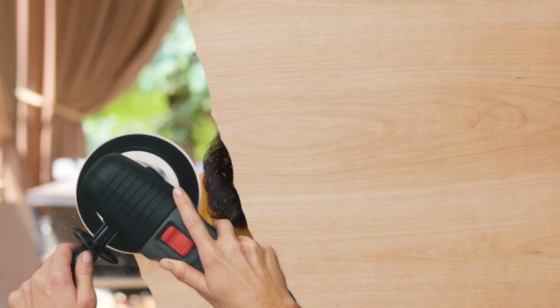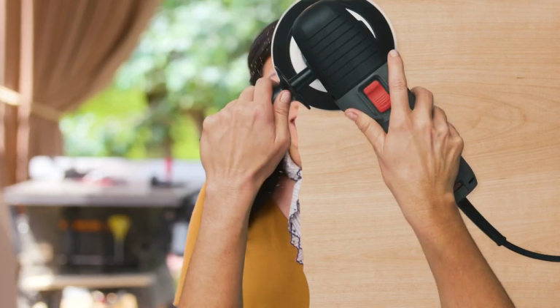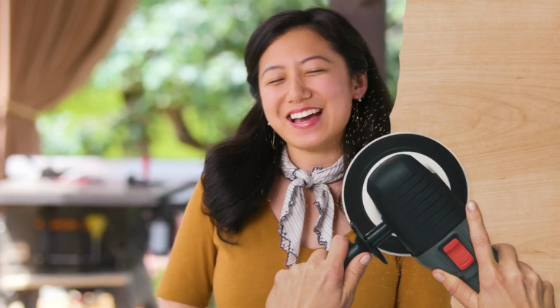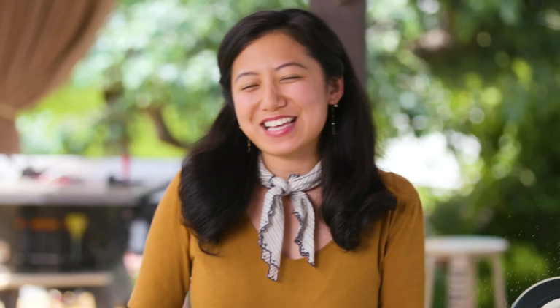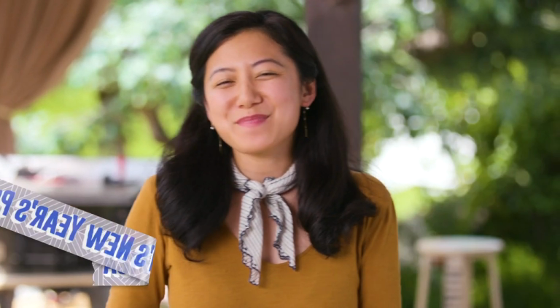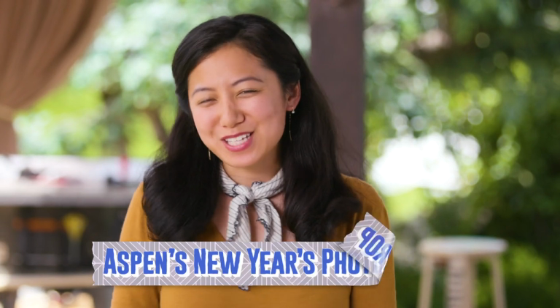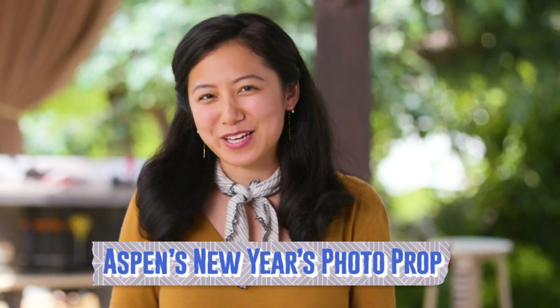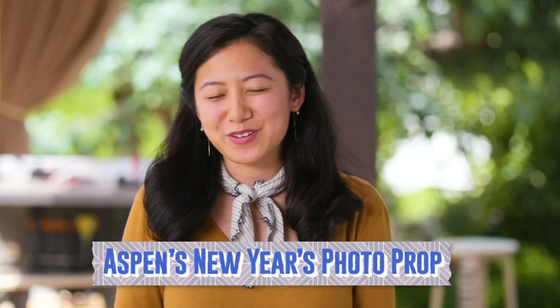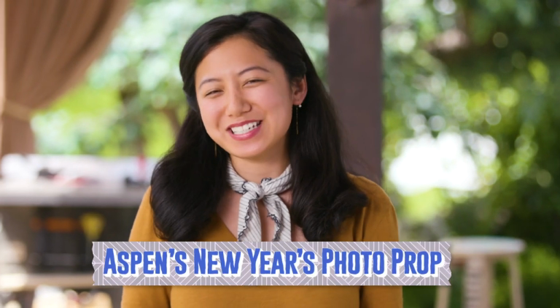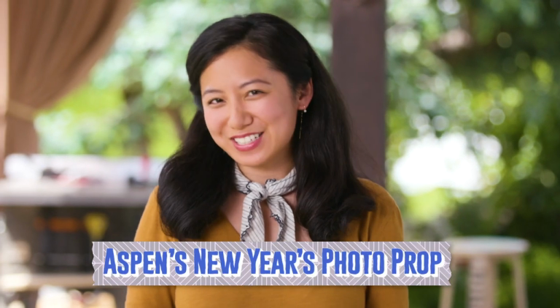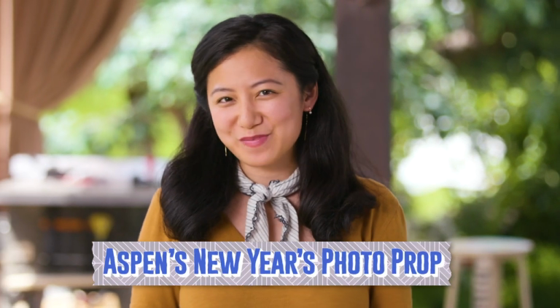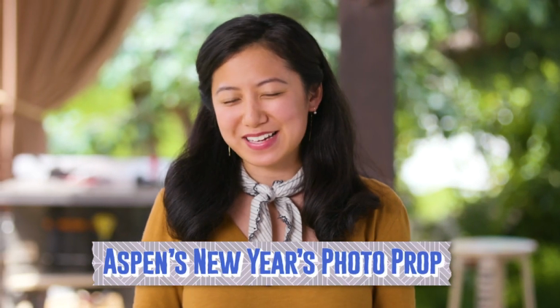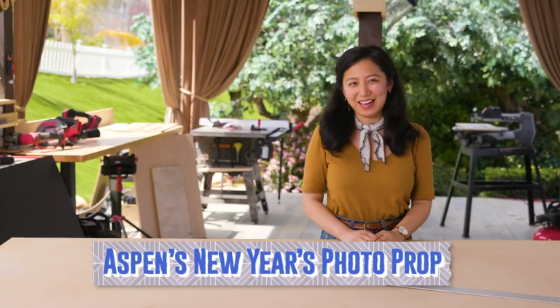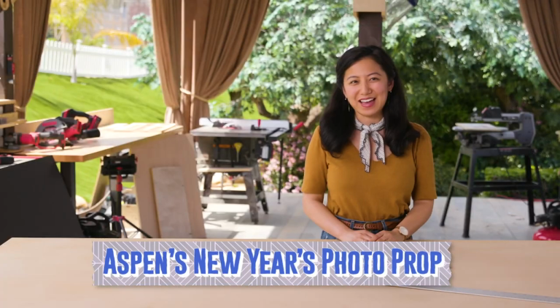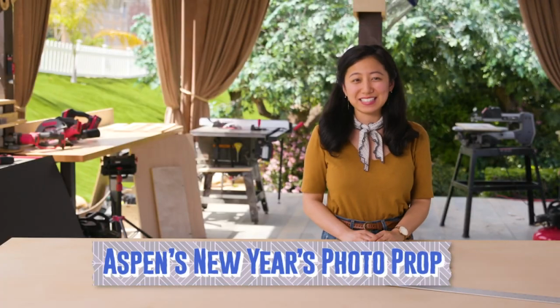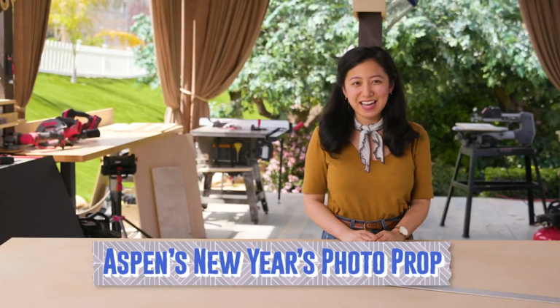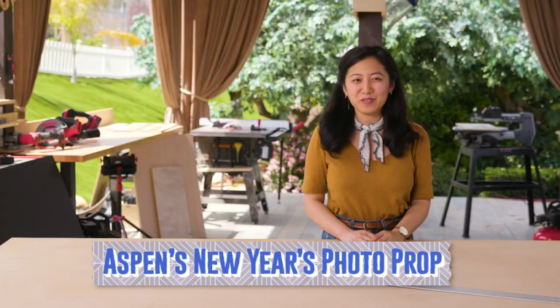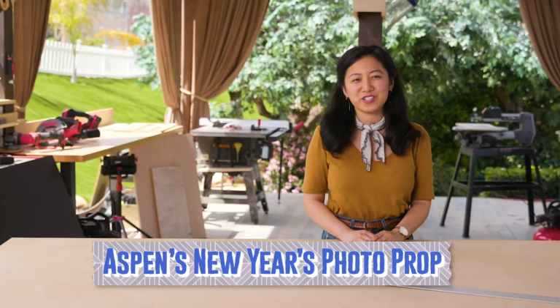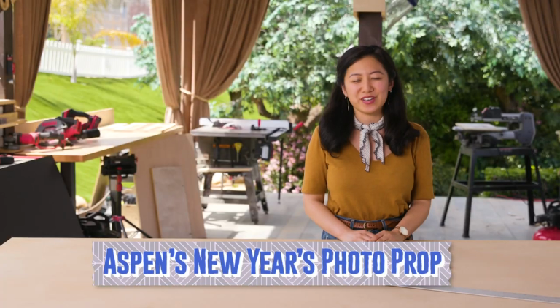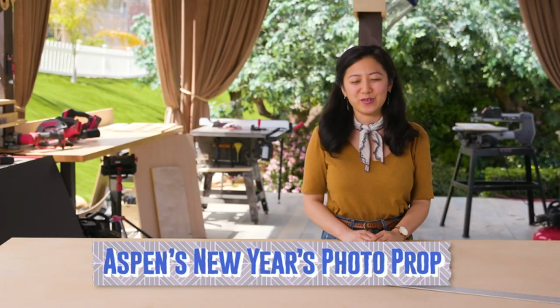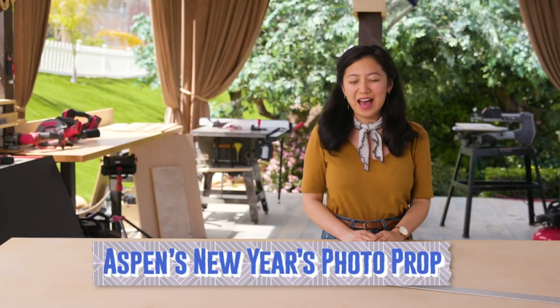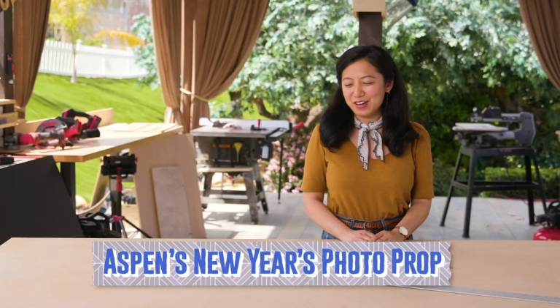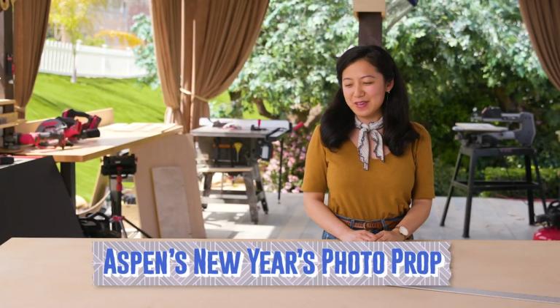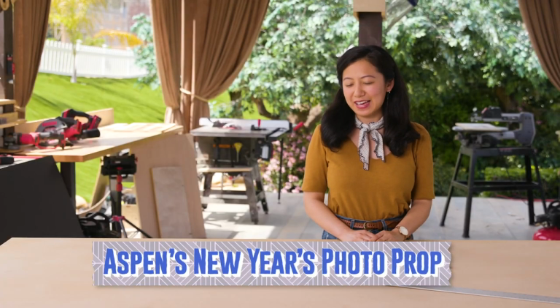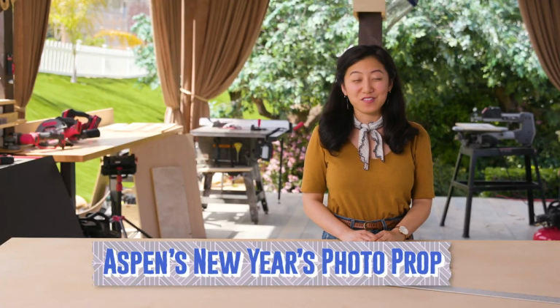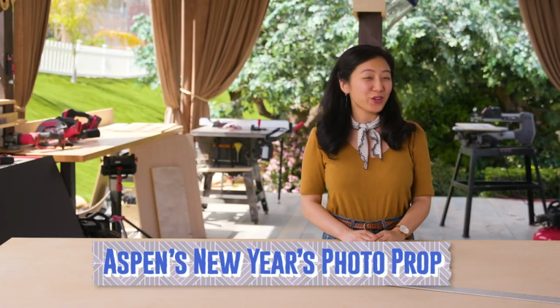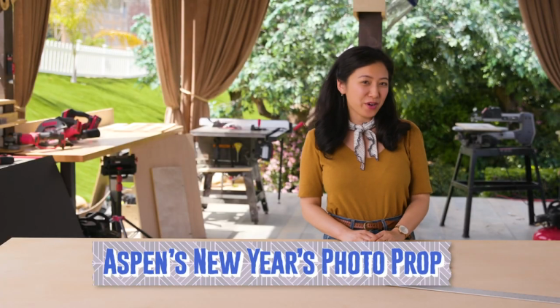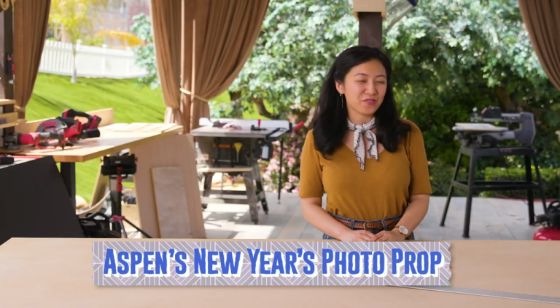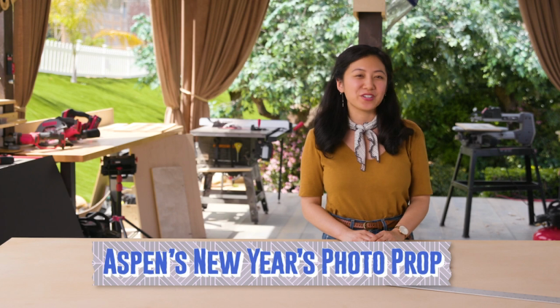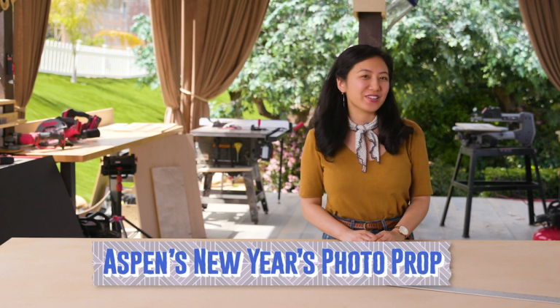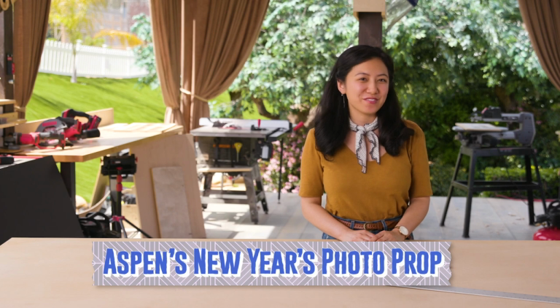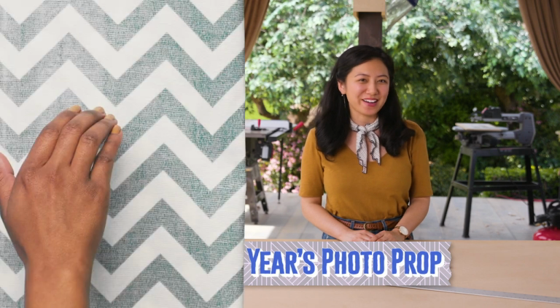Hi guys, I'm Aspen from season 2 of Making It, and today I'll be showing you how to make a photo prop for a New Year's Eve party.